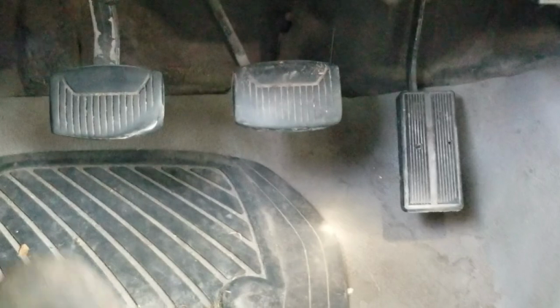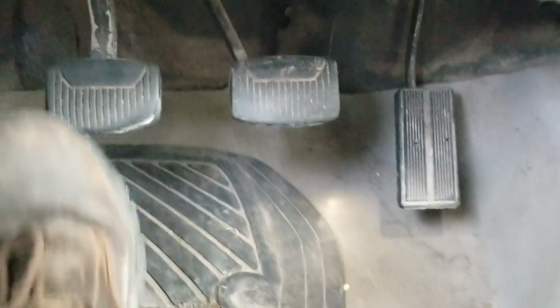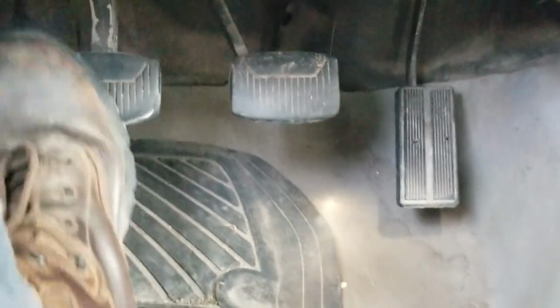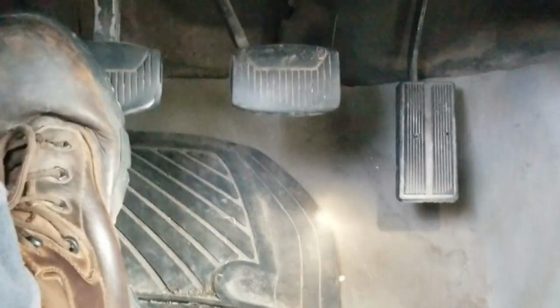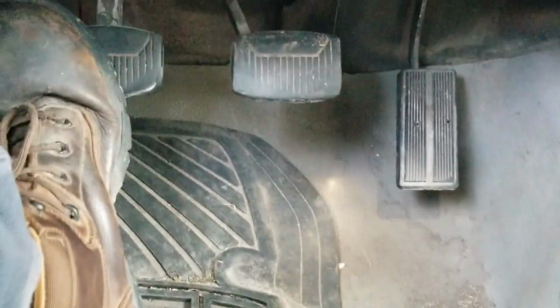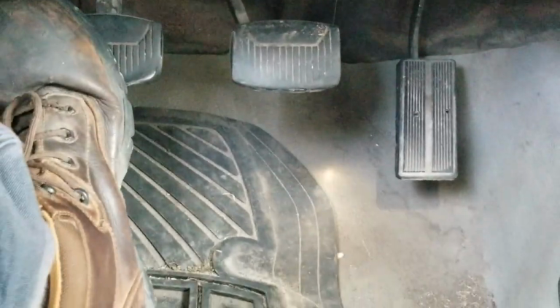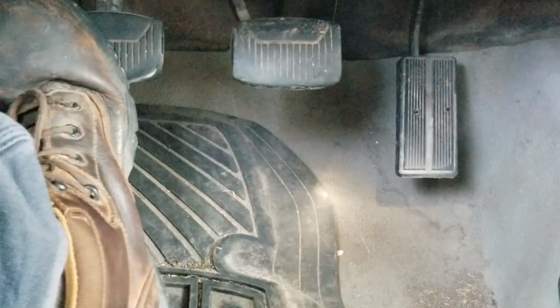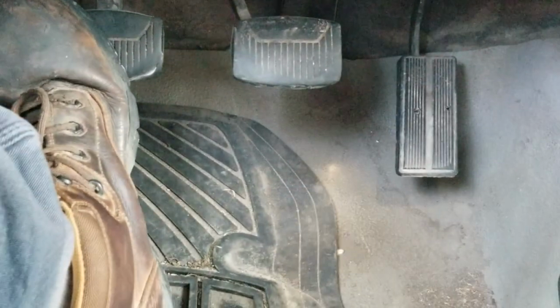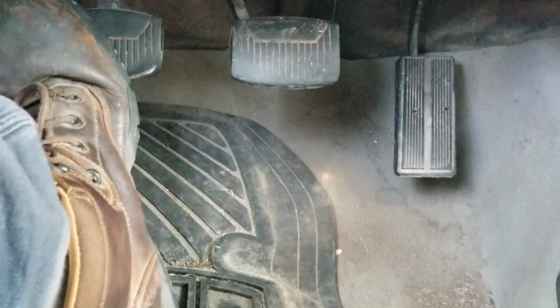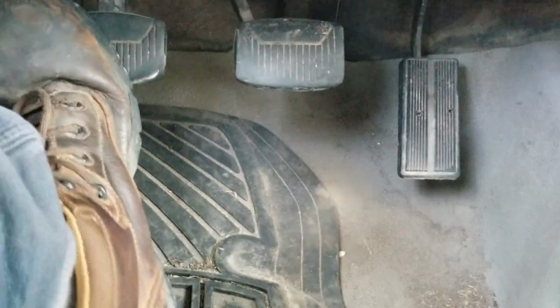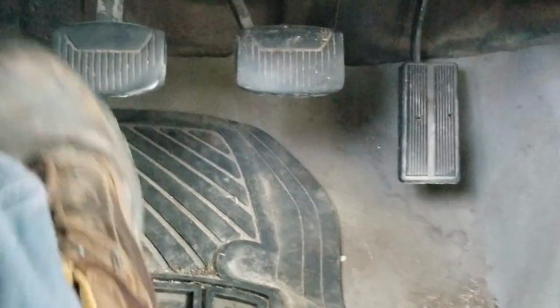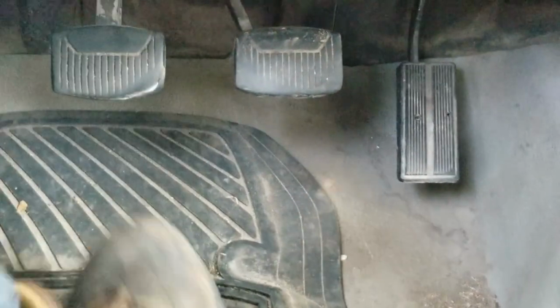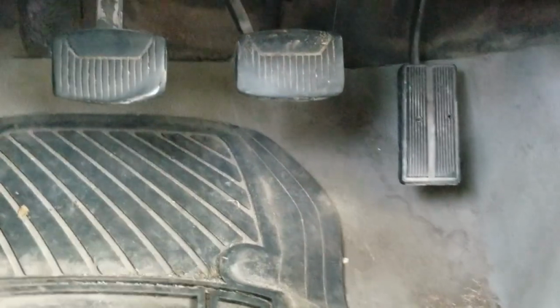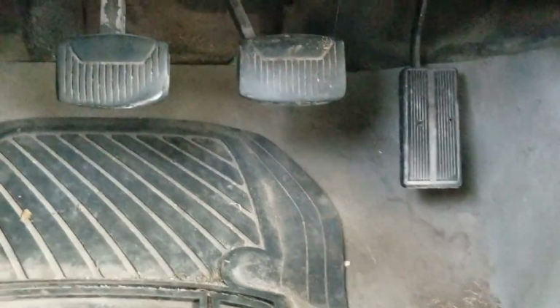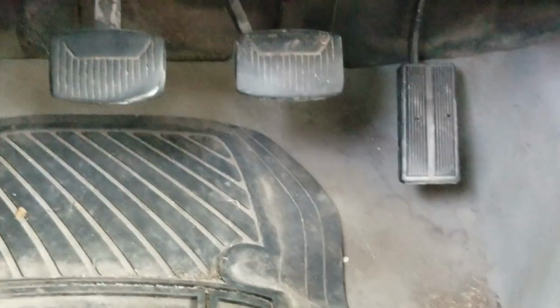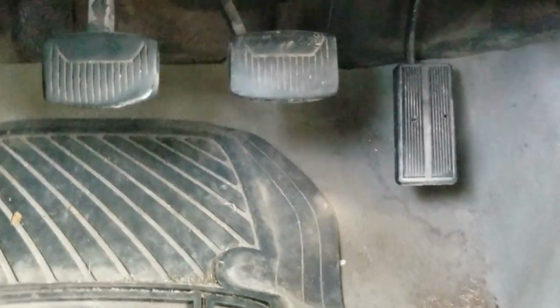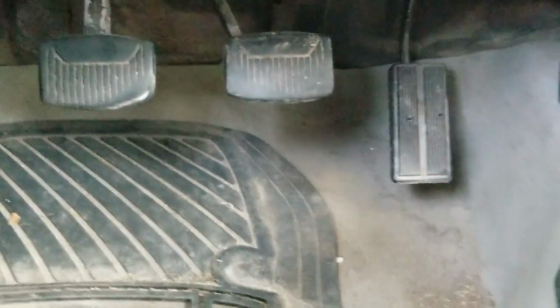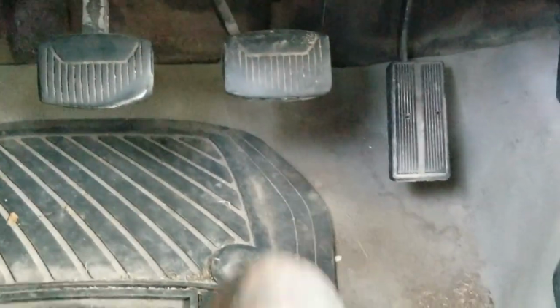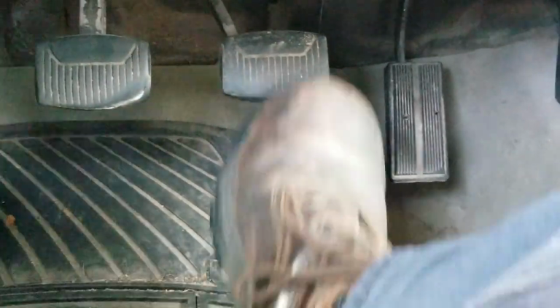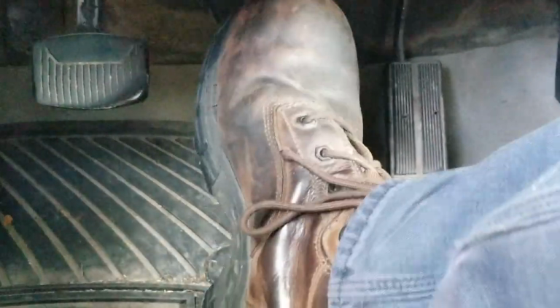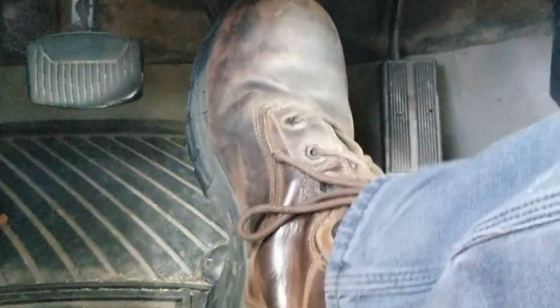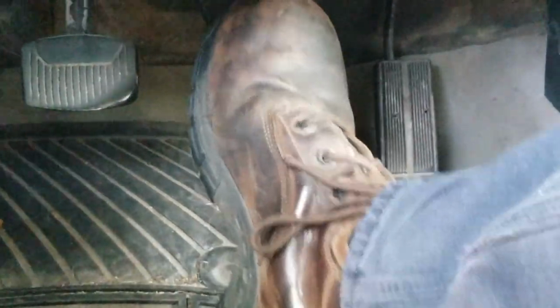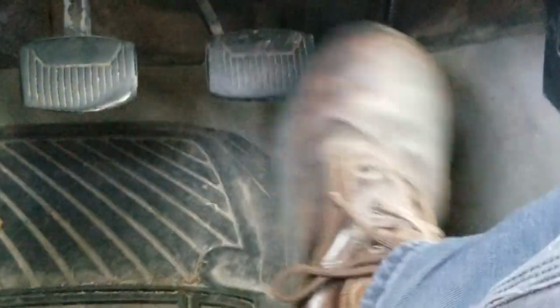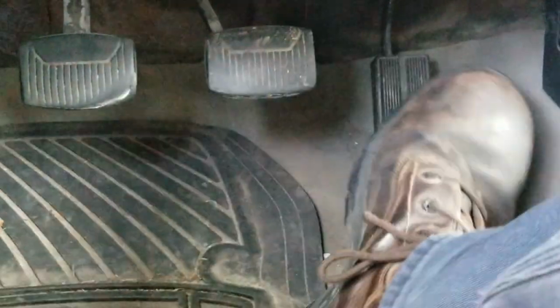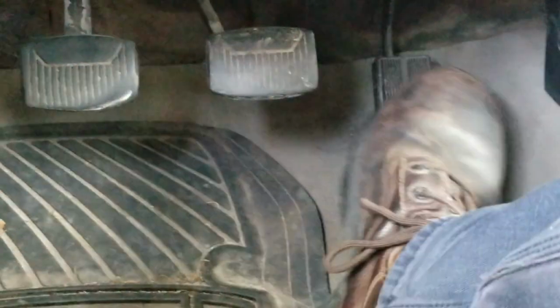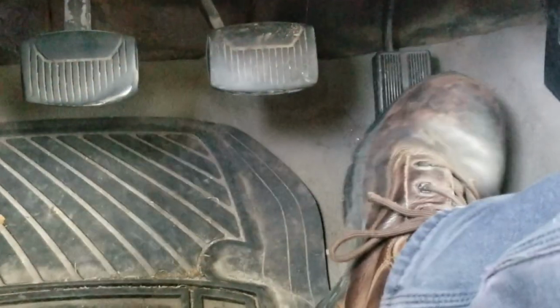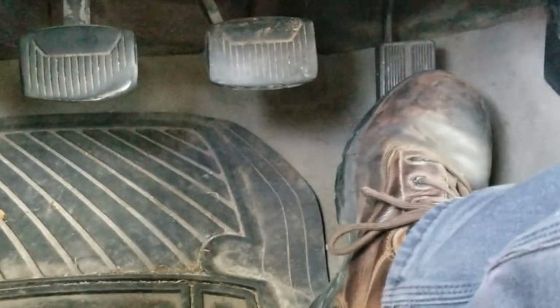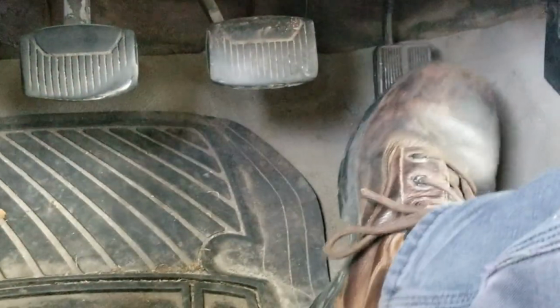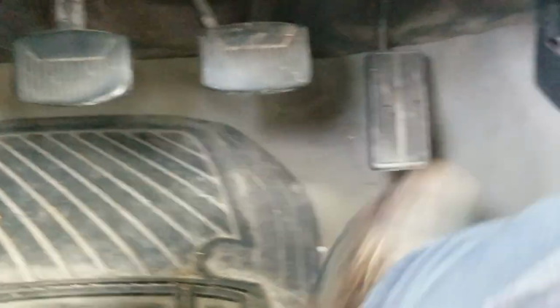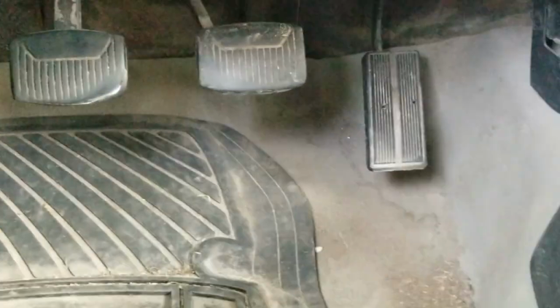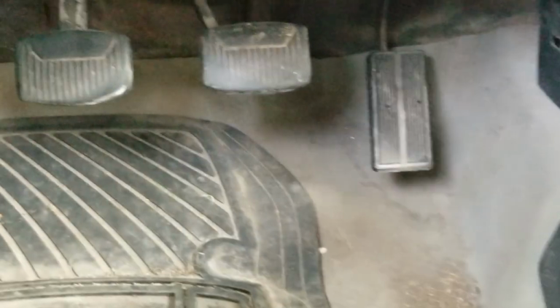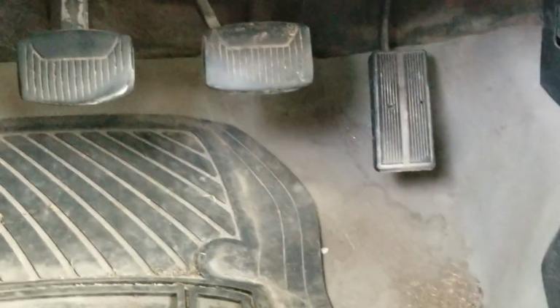You have a clutch on your left, your brake in the middle, and your gas pedal on the right.